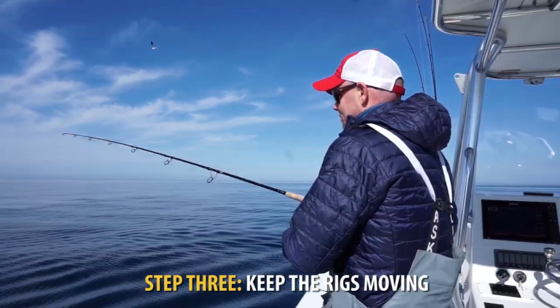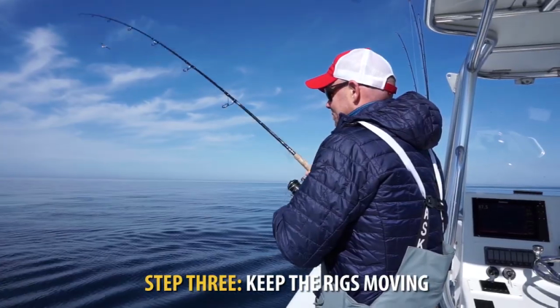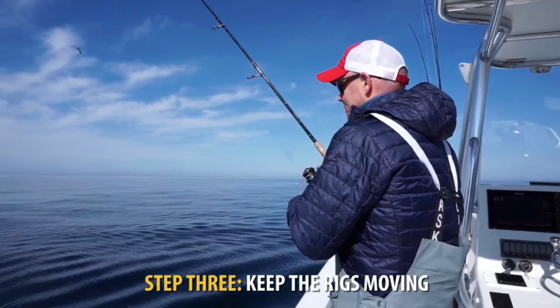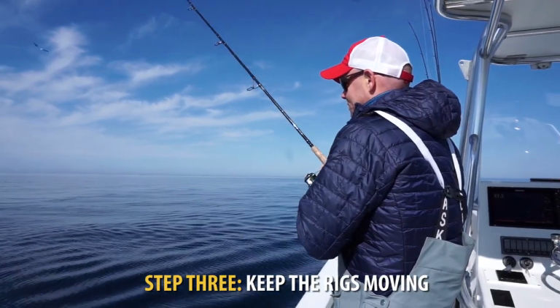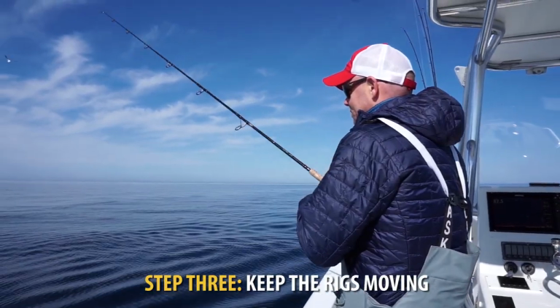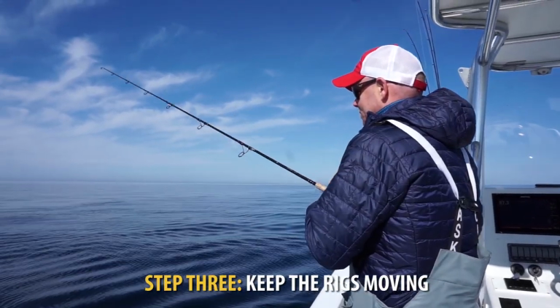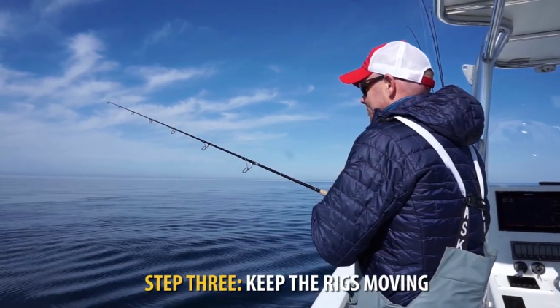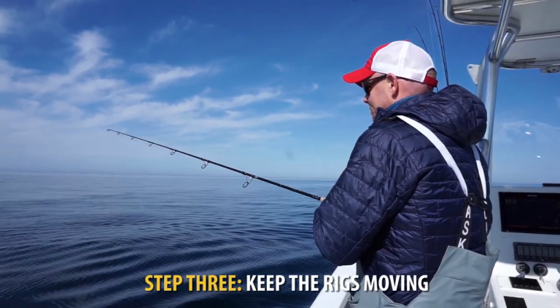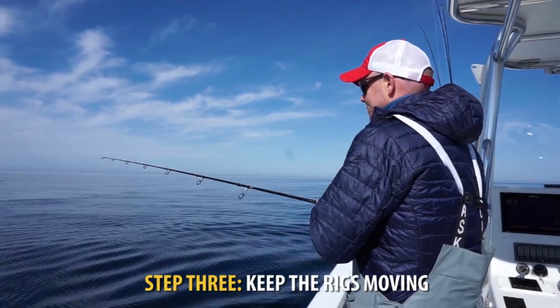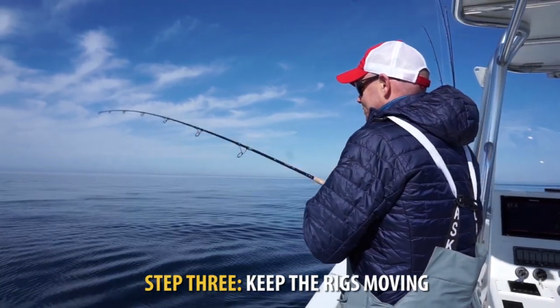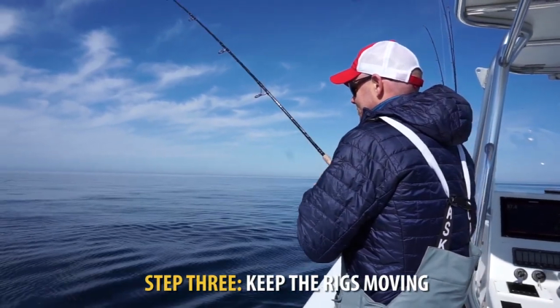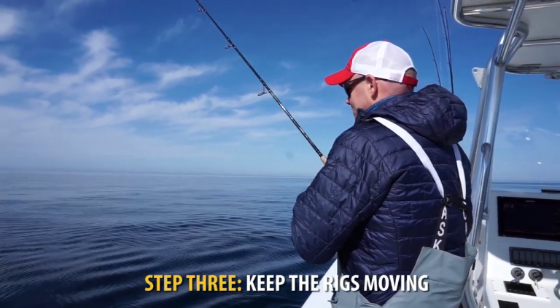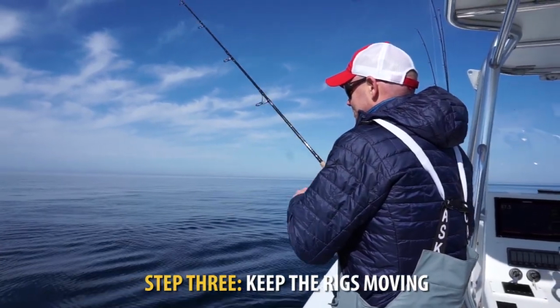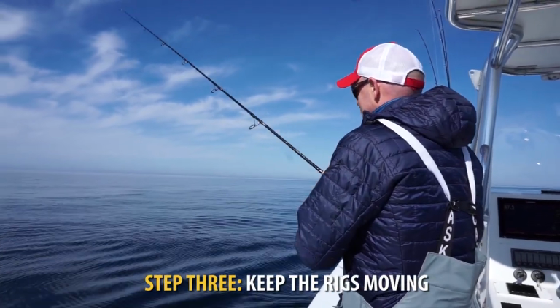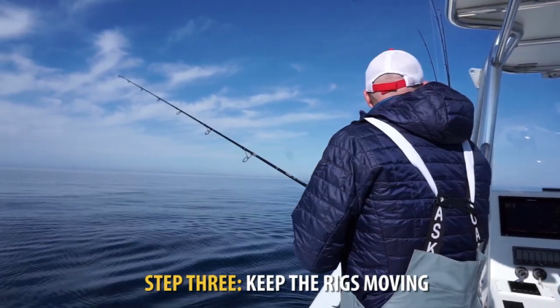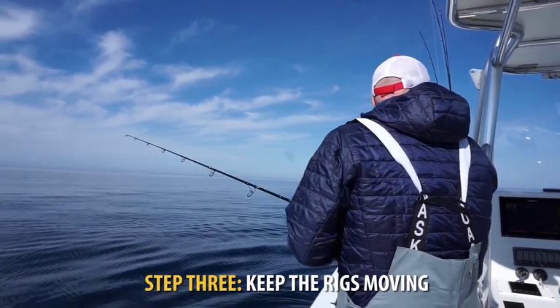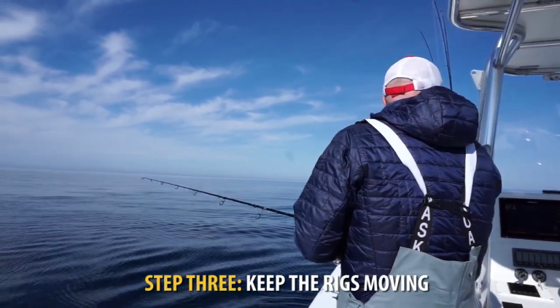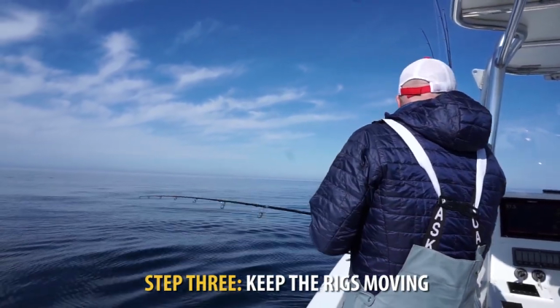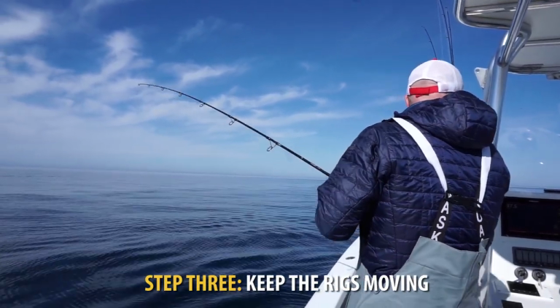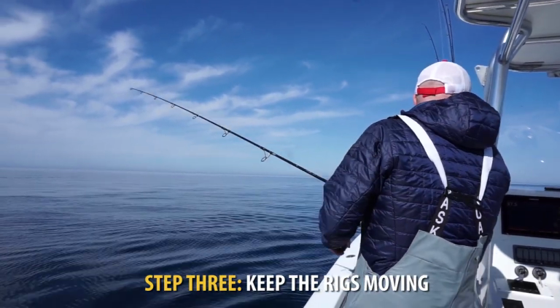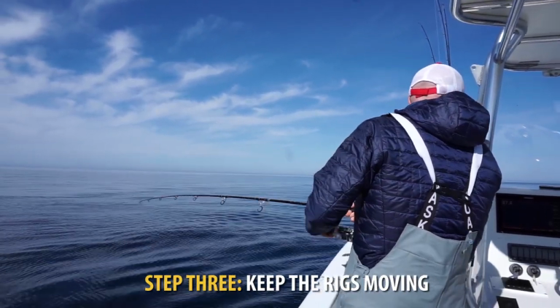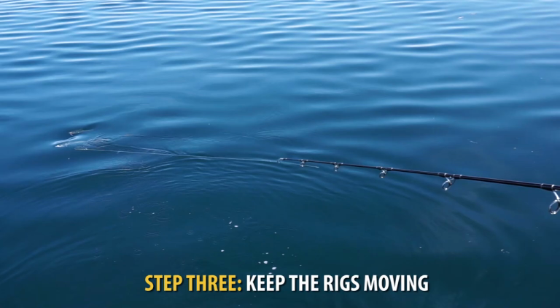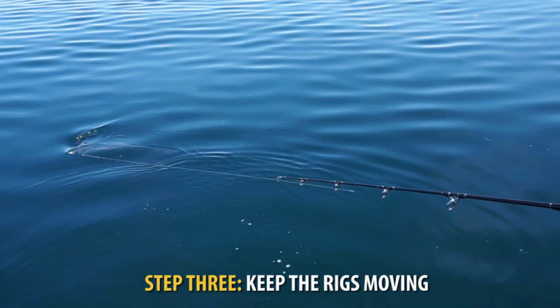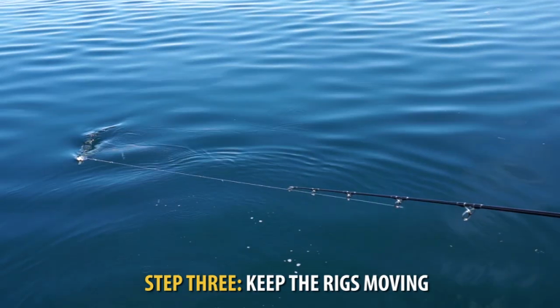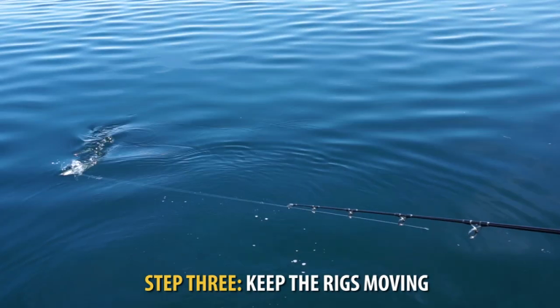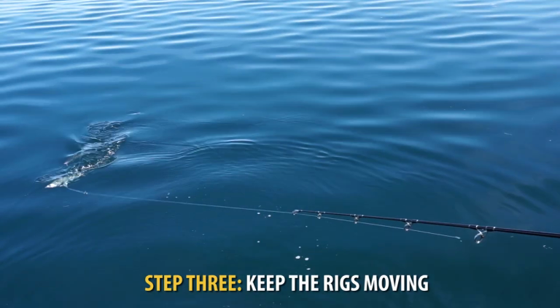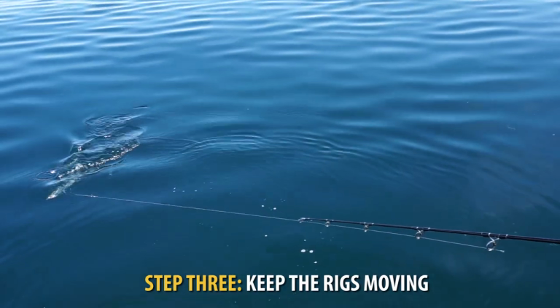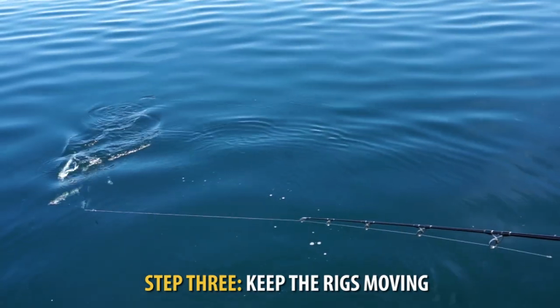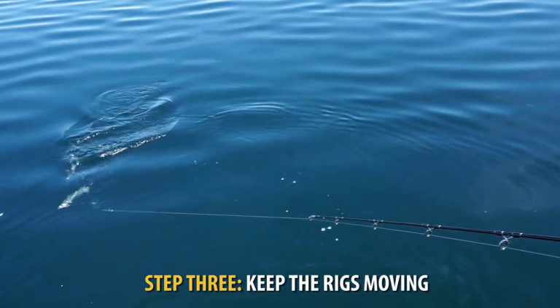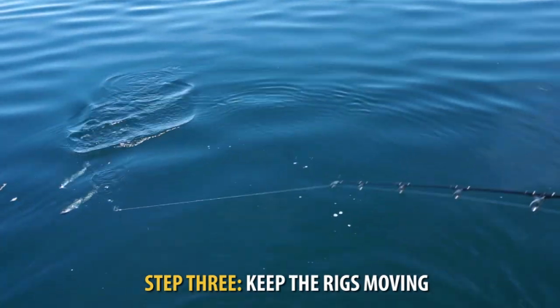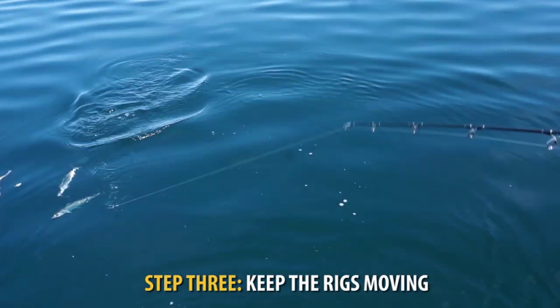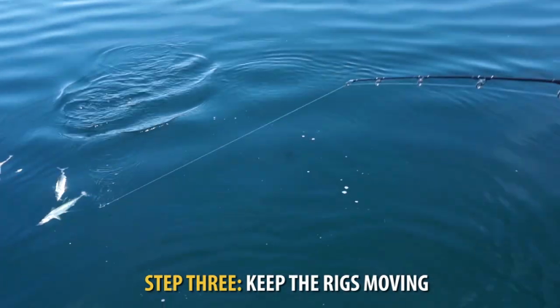You want to keep those rigs moving and you want to pay attention to the drop. They'll often hit it on the drop. They'll hit it on the raise. So you just want to keep those rigs moving.